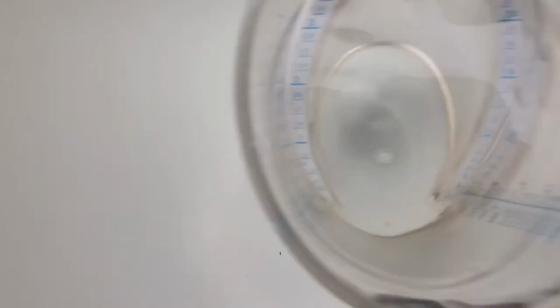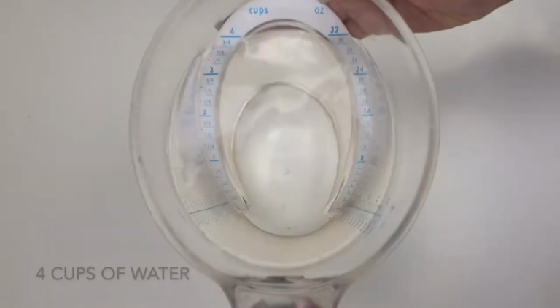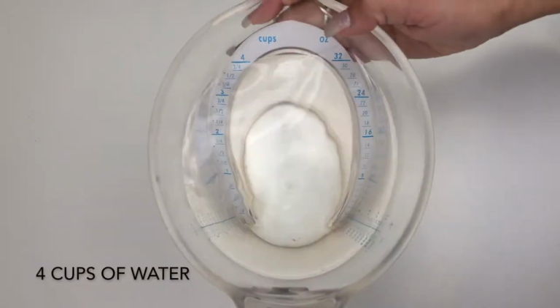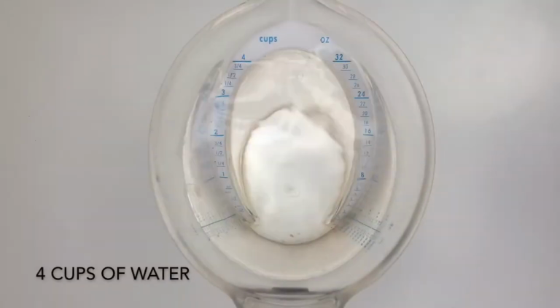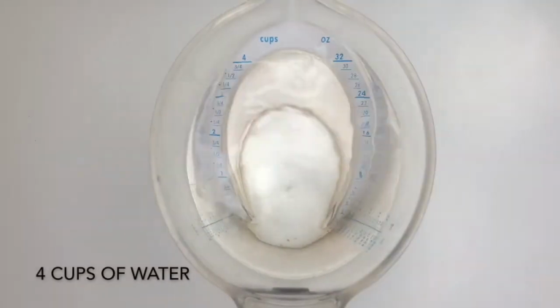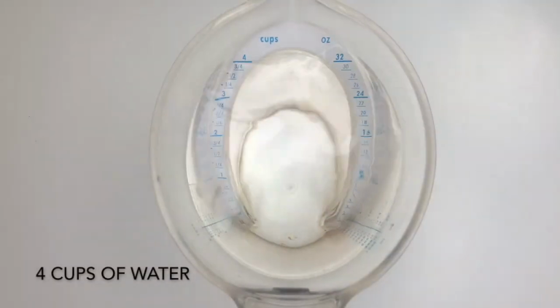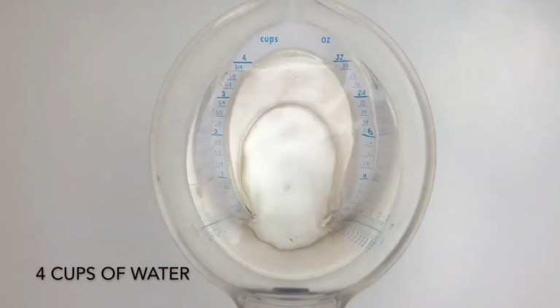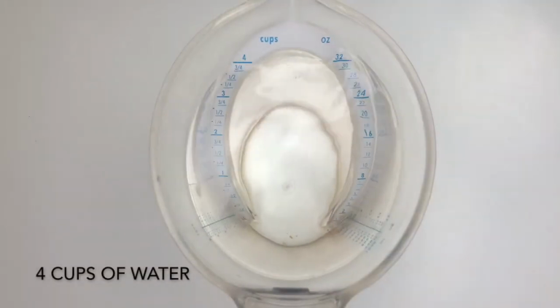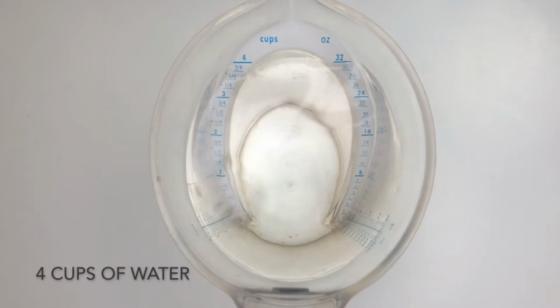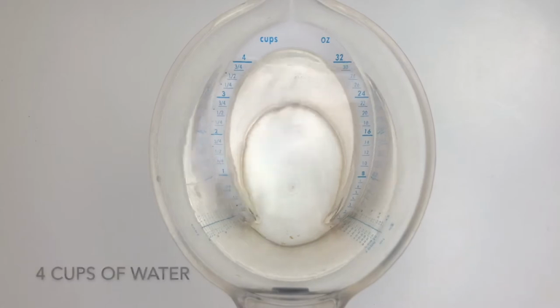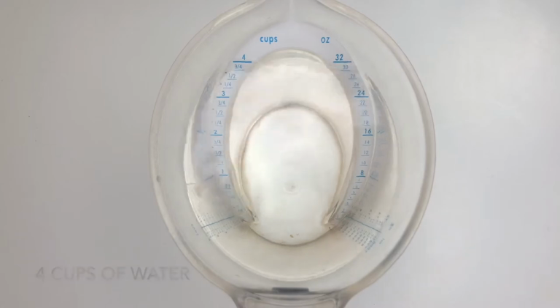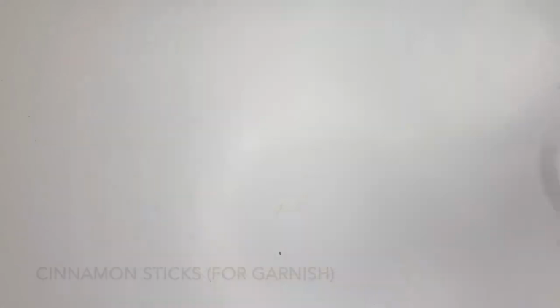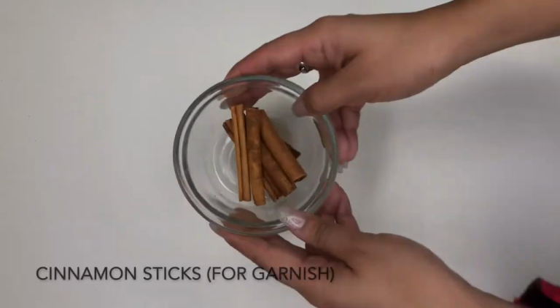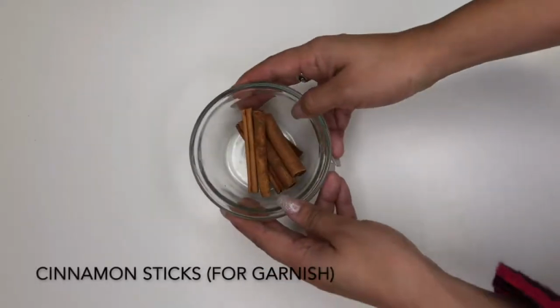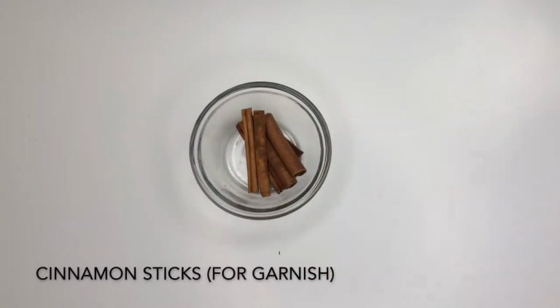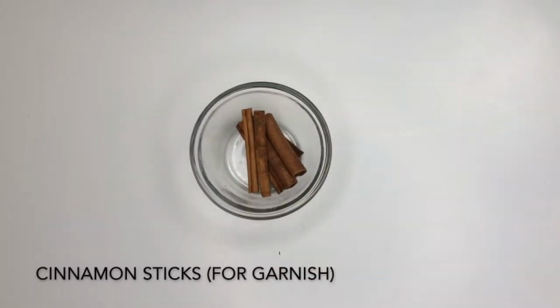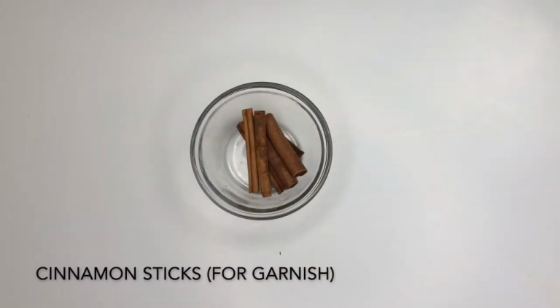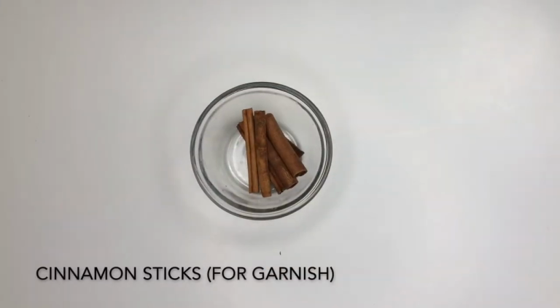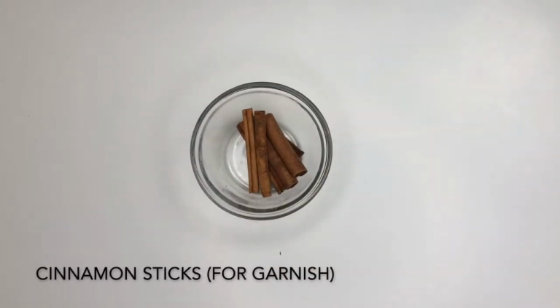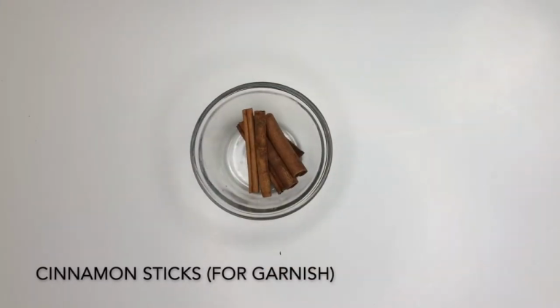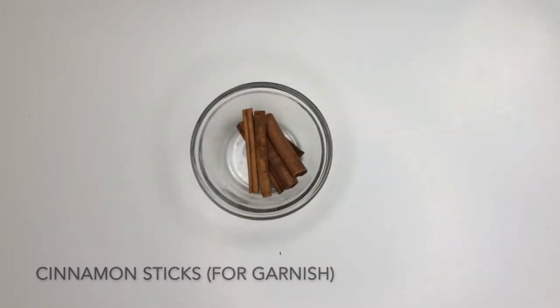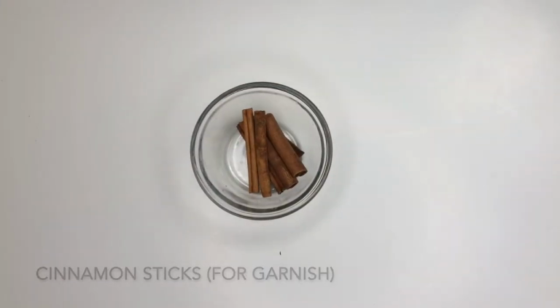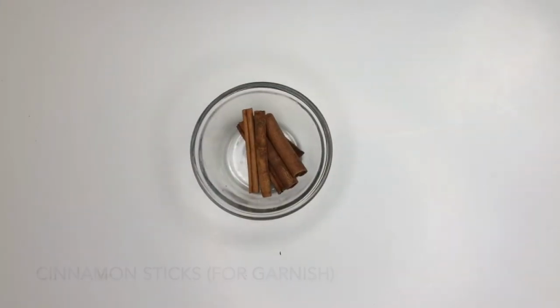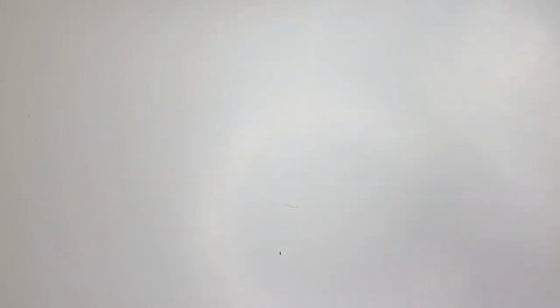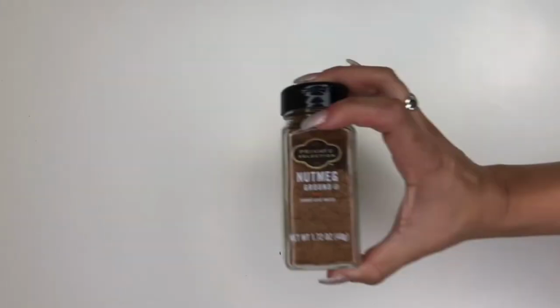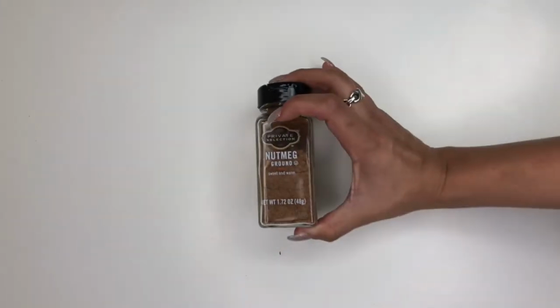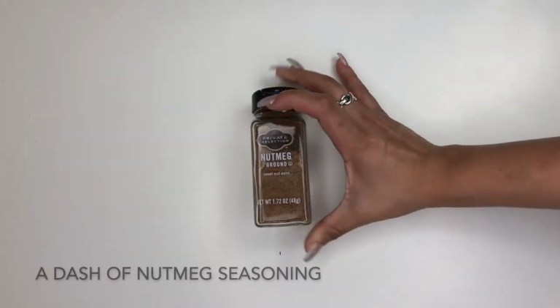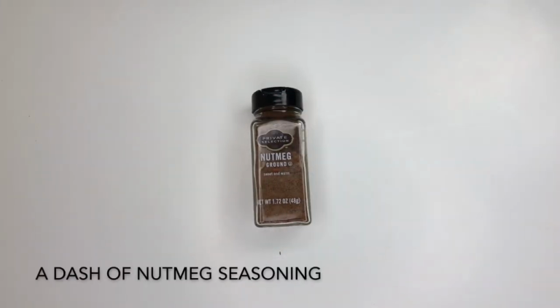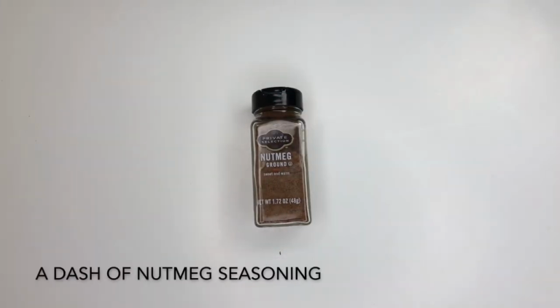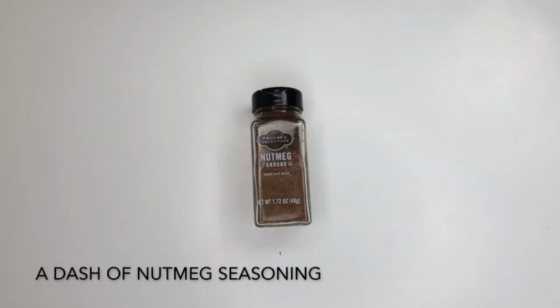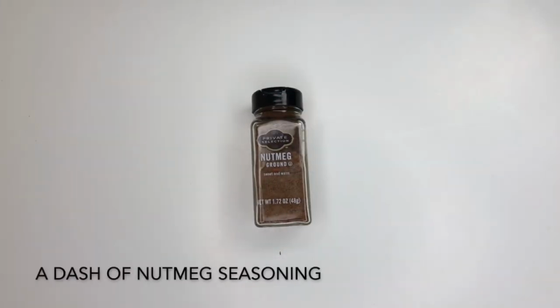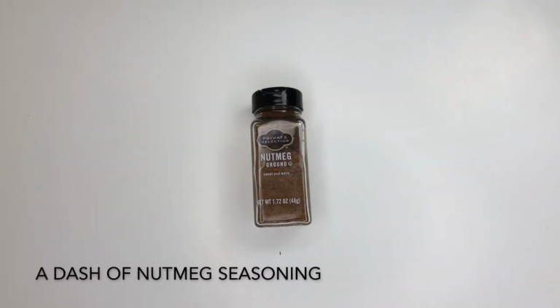Four English tea bags, four cups of water, cinnamon sticks for garnish, and a pinch of nutmeg for garnish.